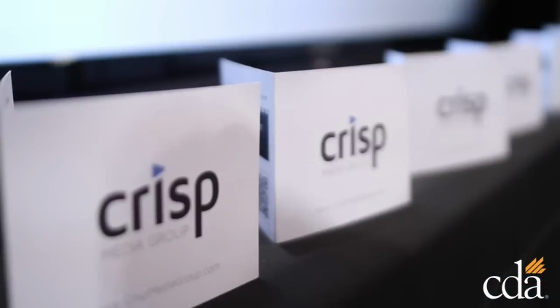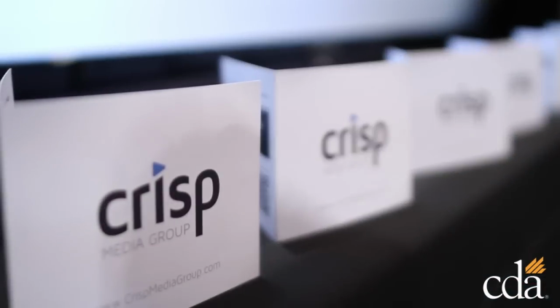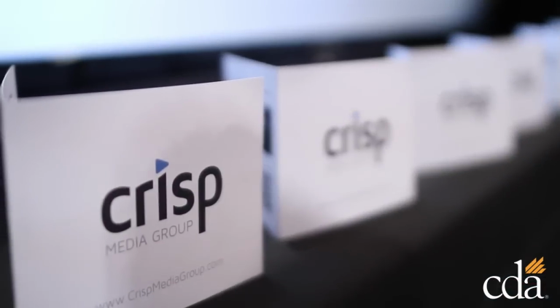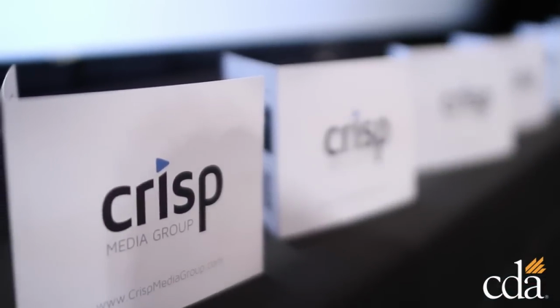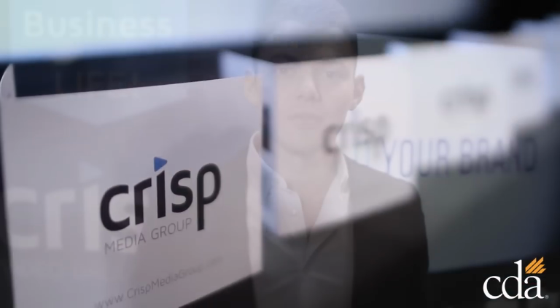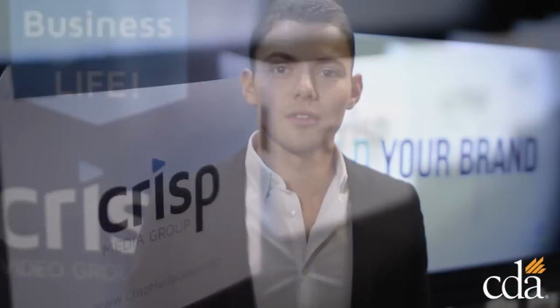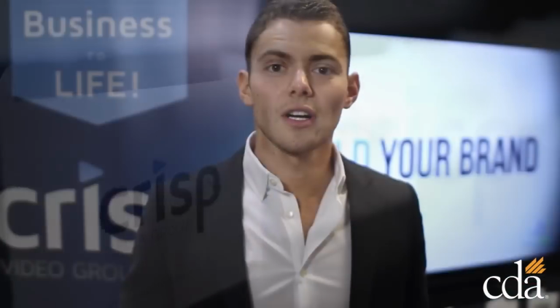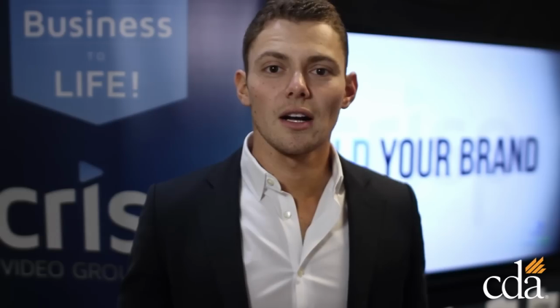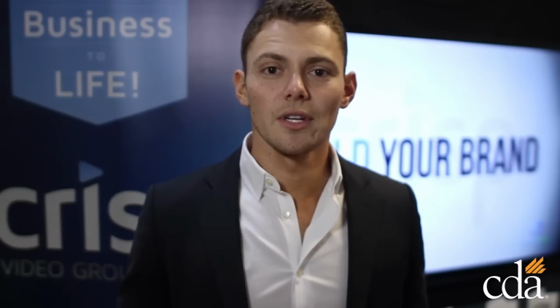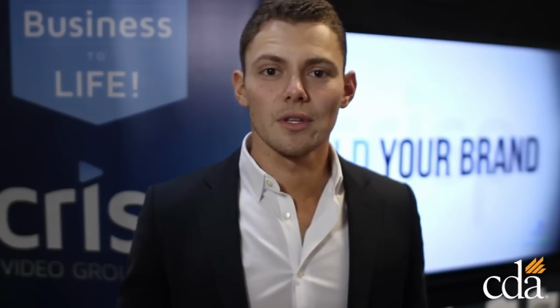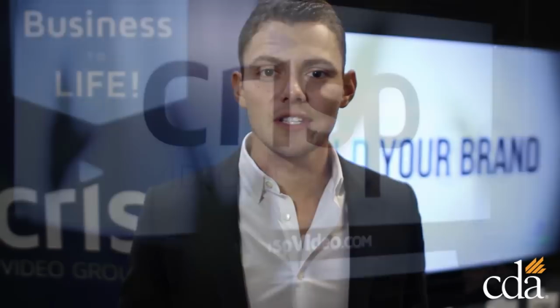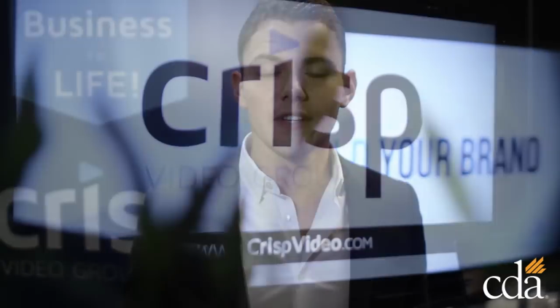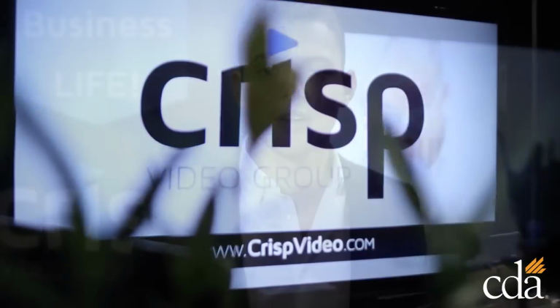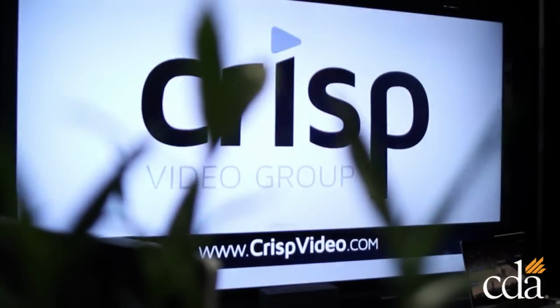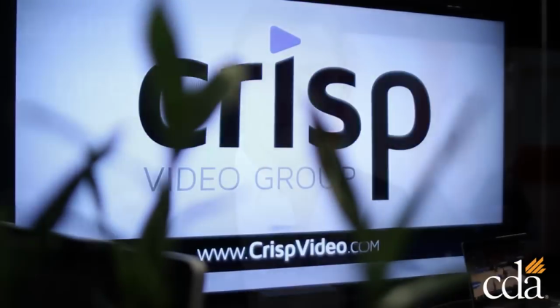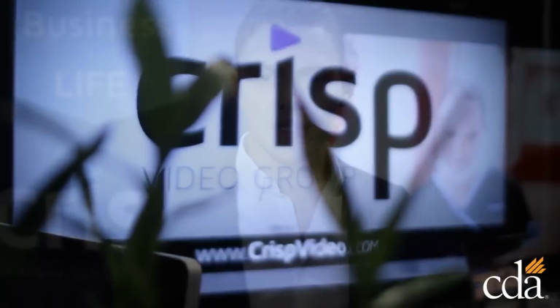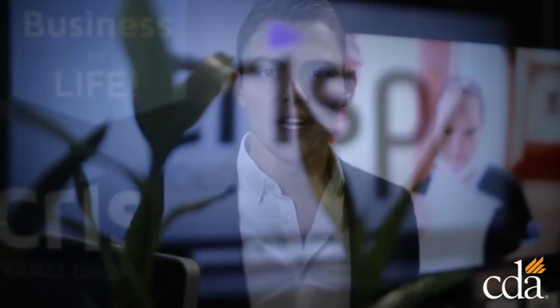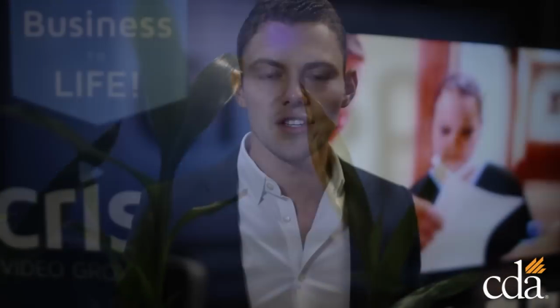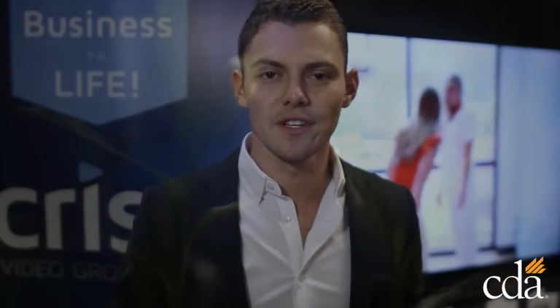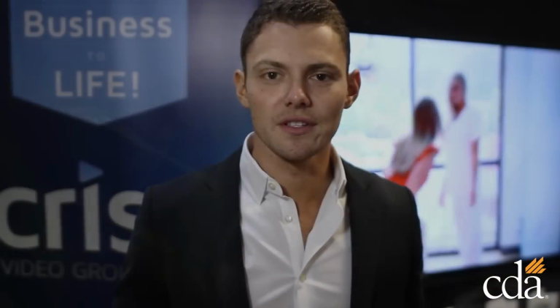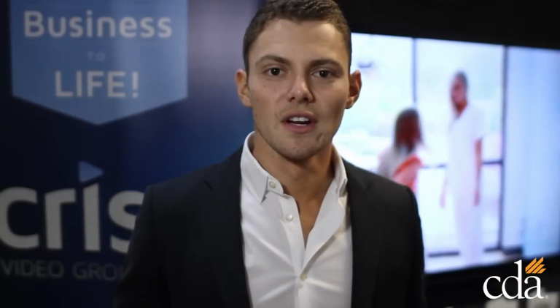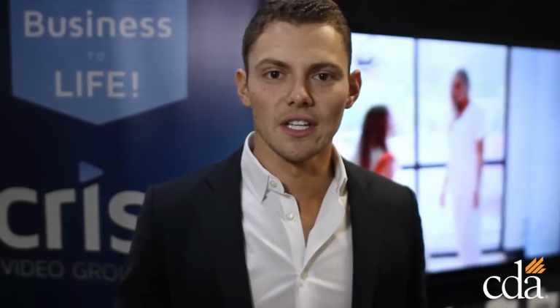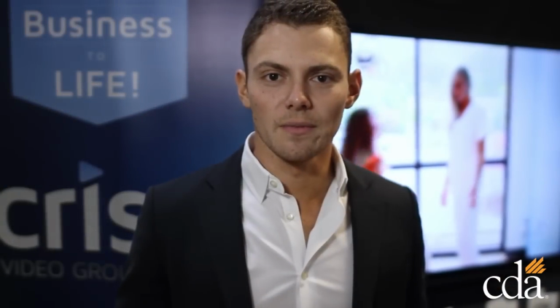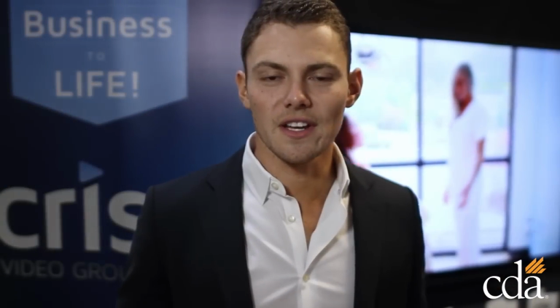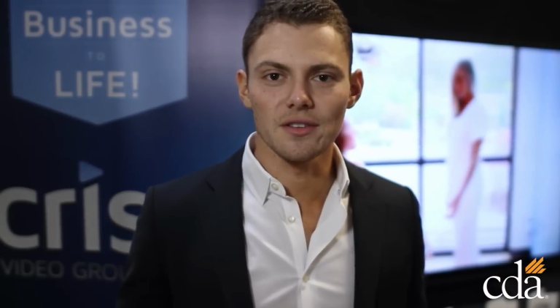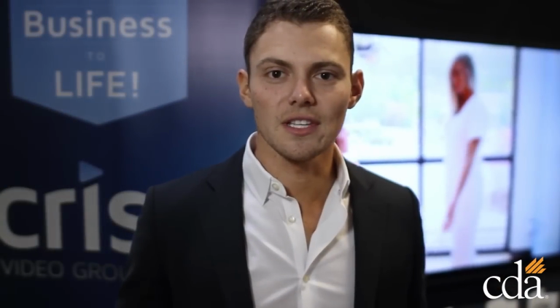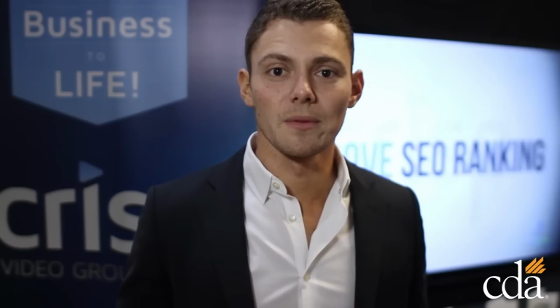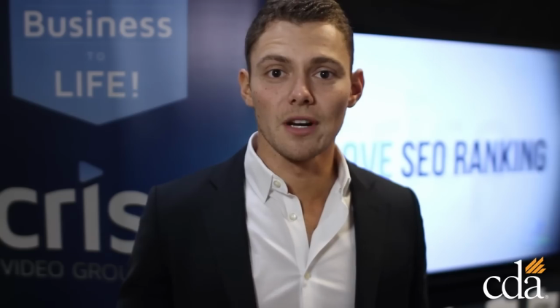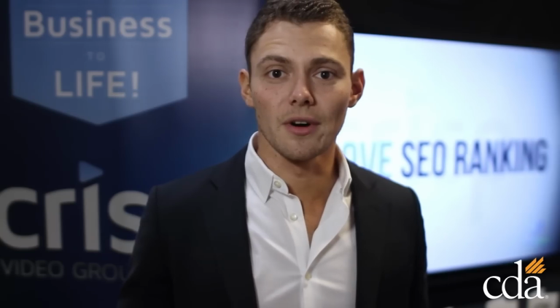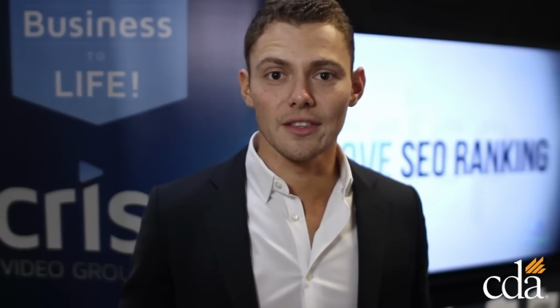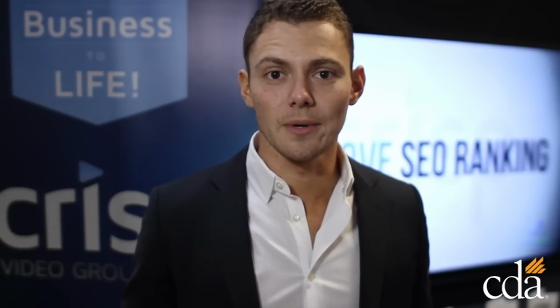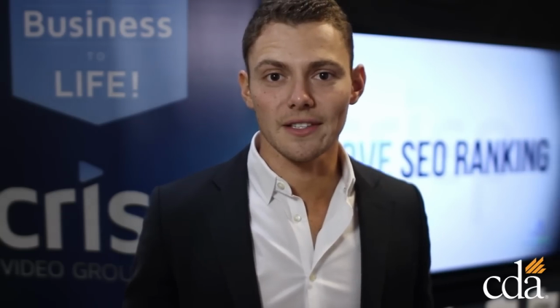My name is Michael Mogul. I'm here with Chris Video. We produce engaging videos for dental professionals to help them better market their practice.